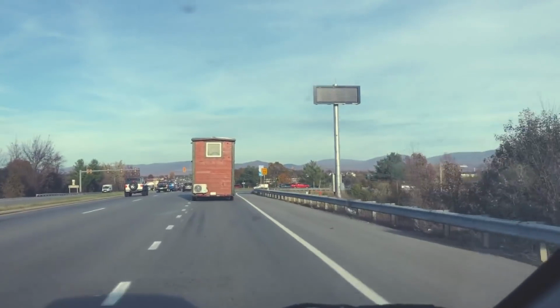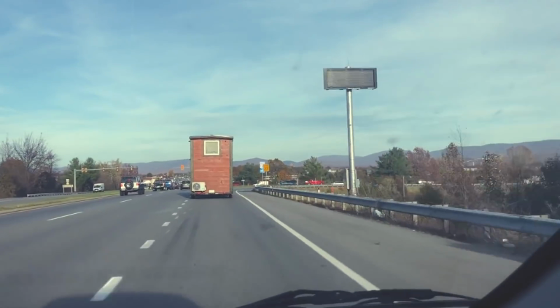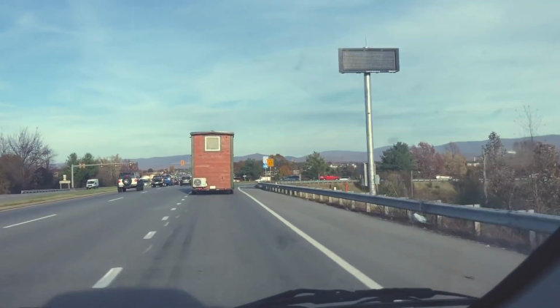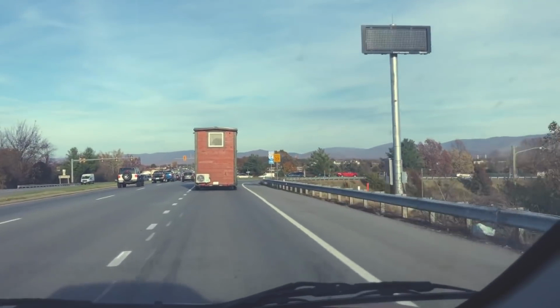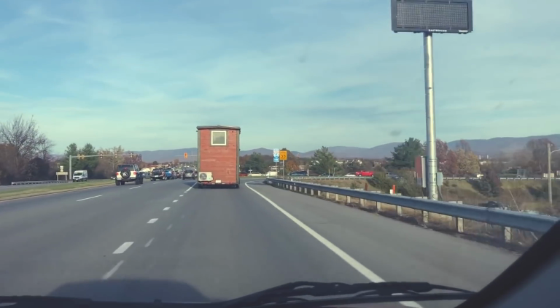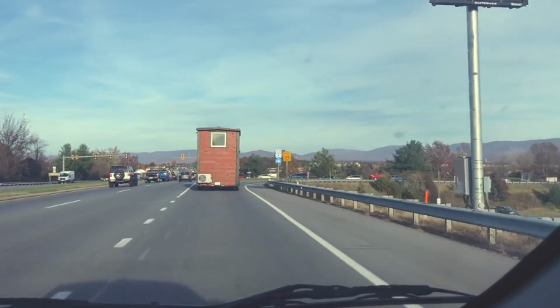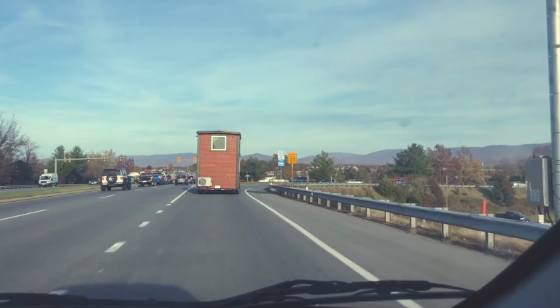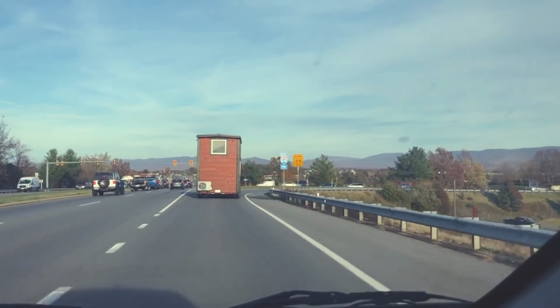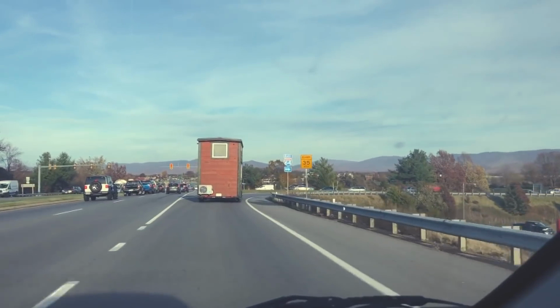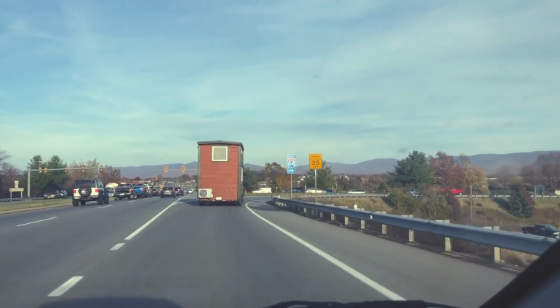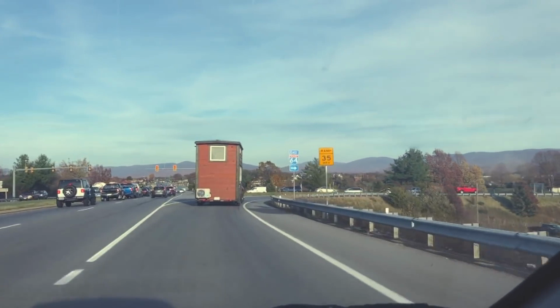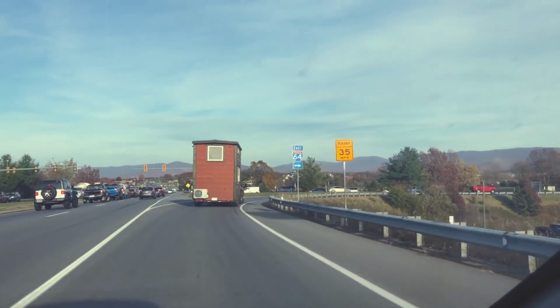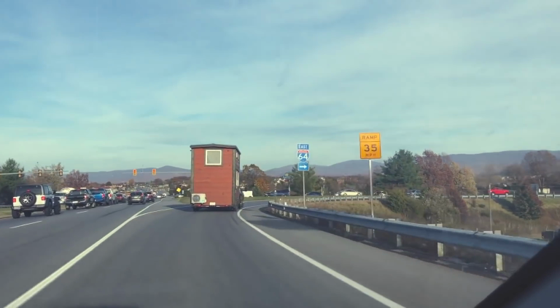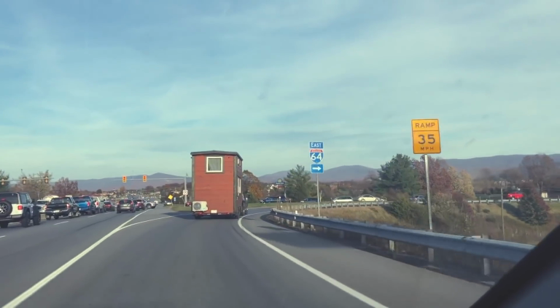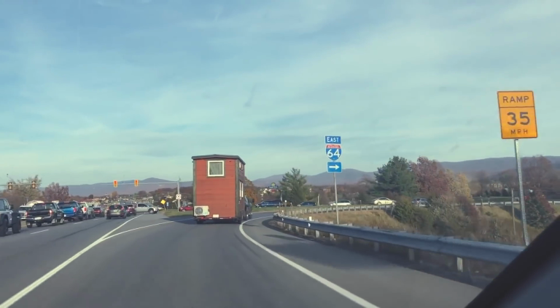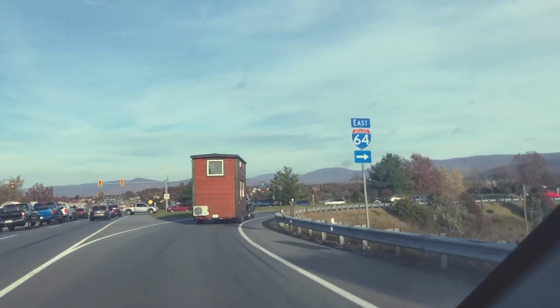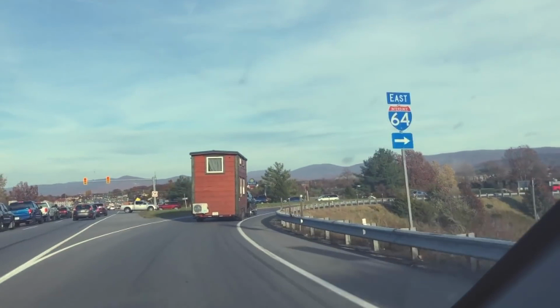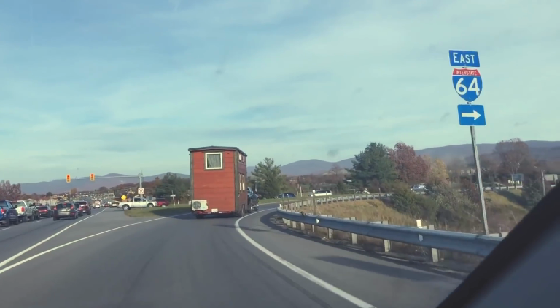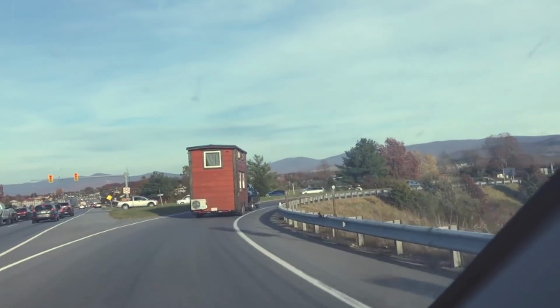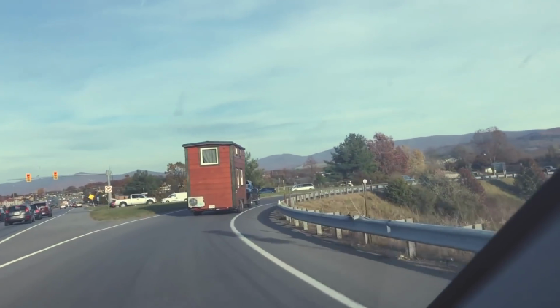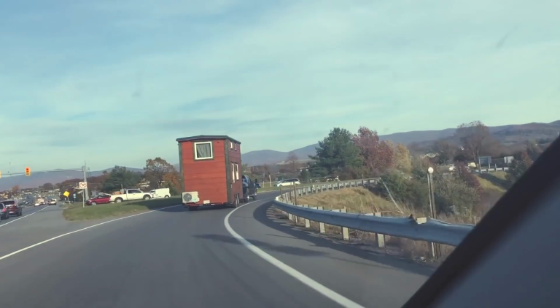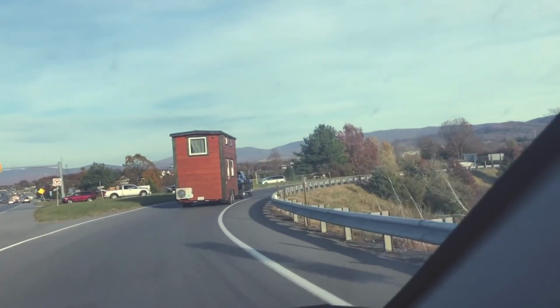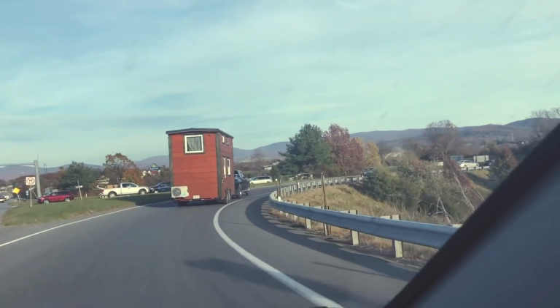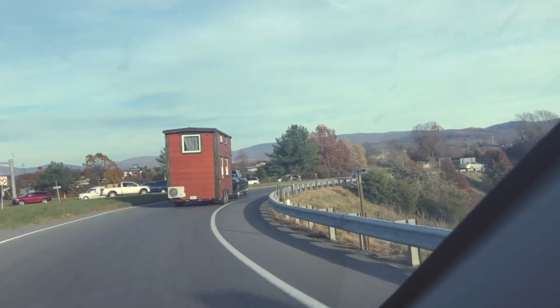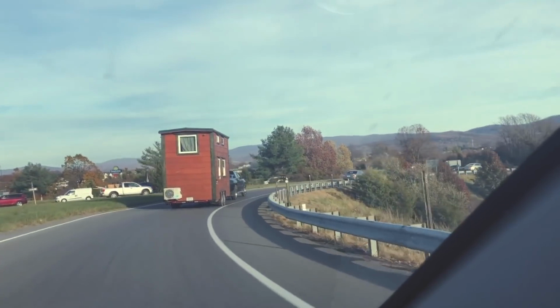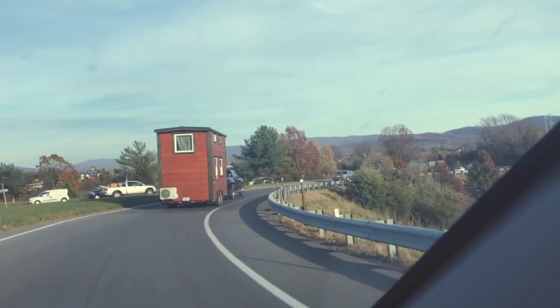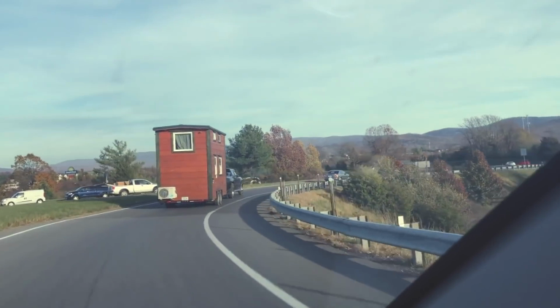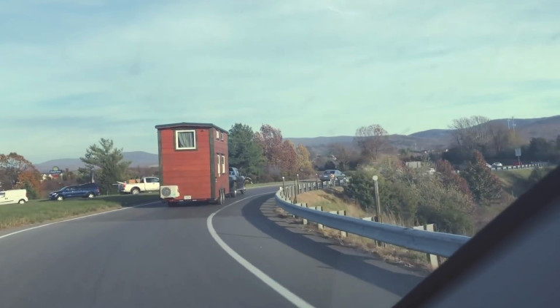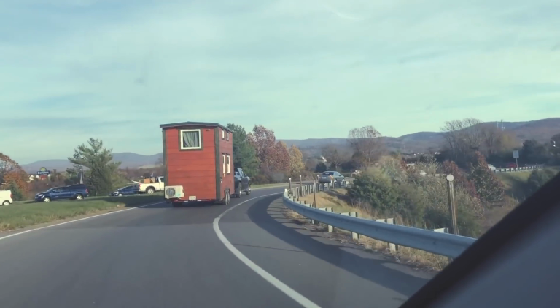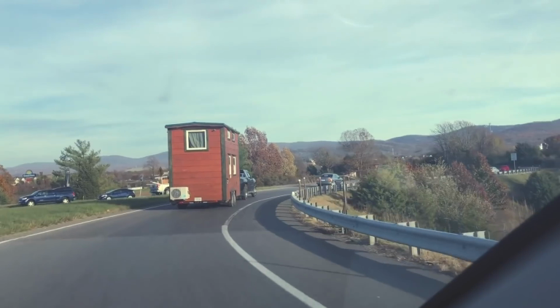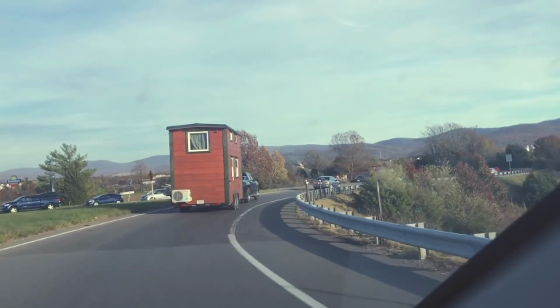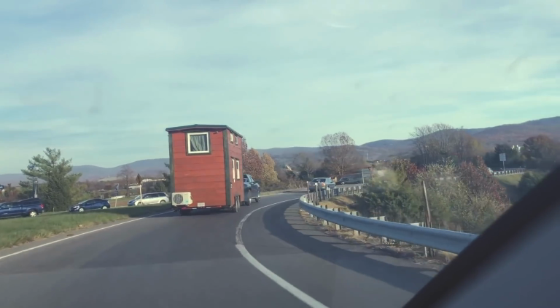All right, here we go heading on to E64. Tiny house rolling.